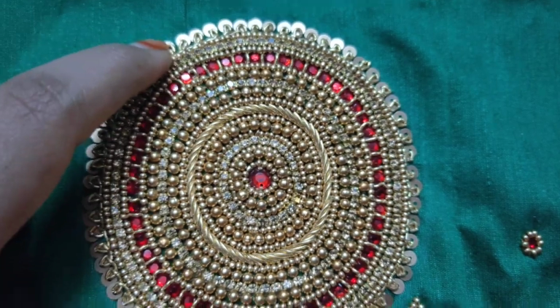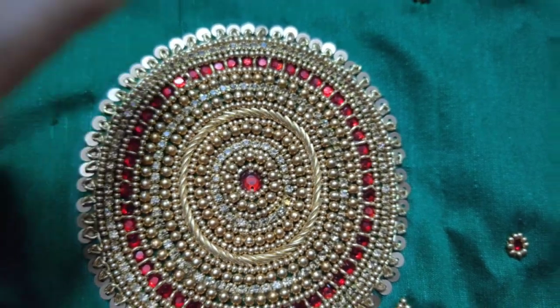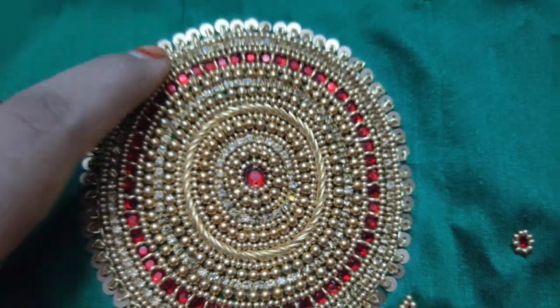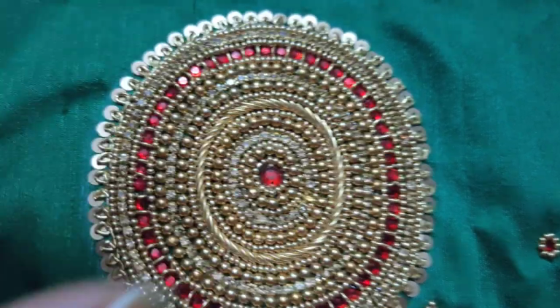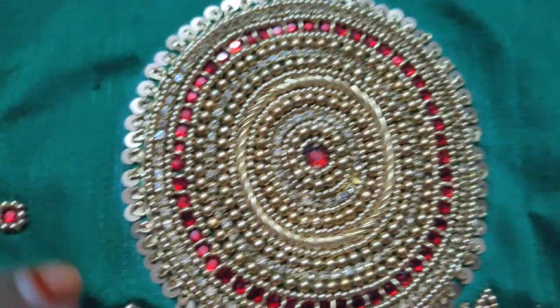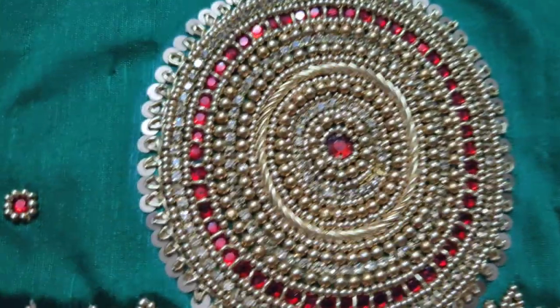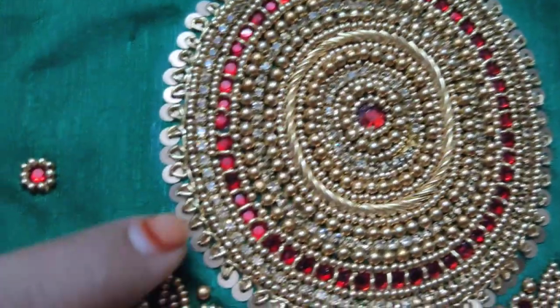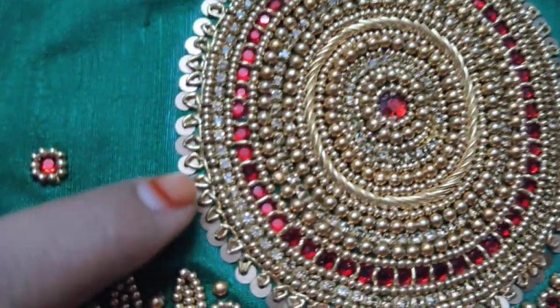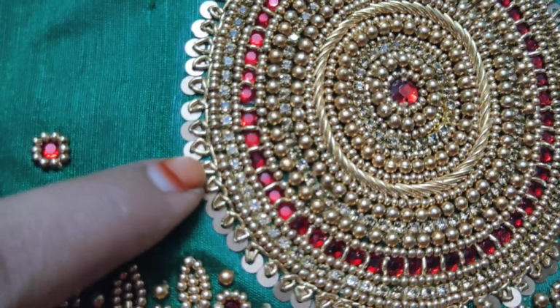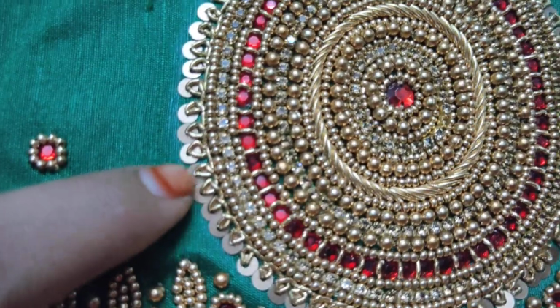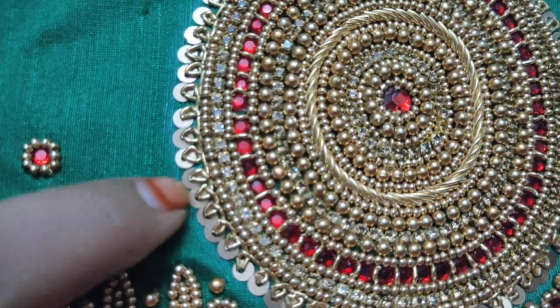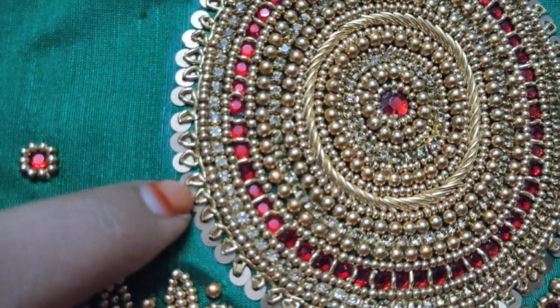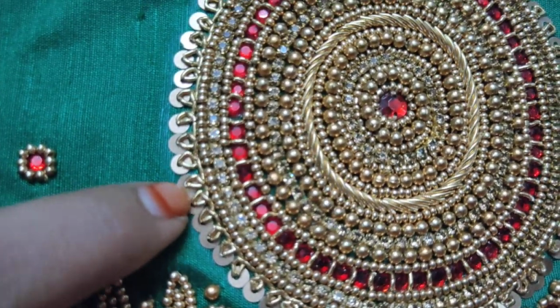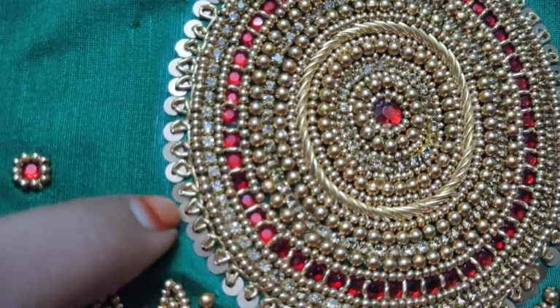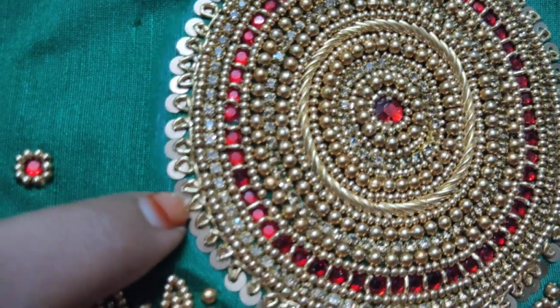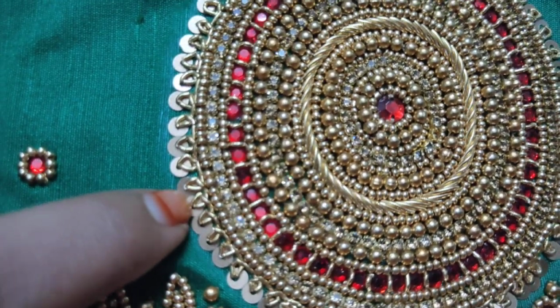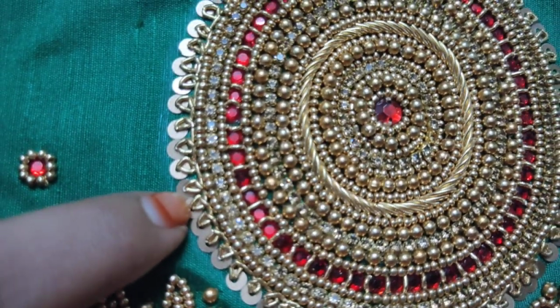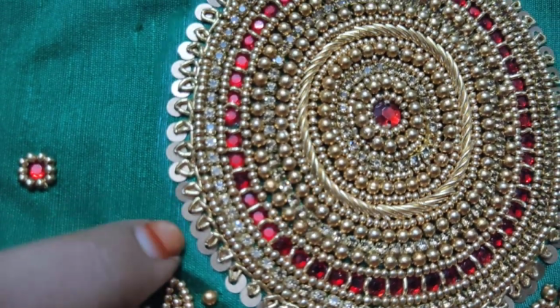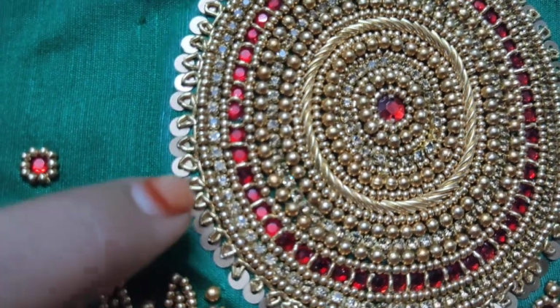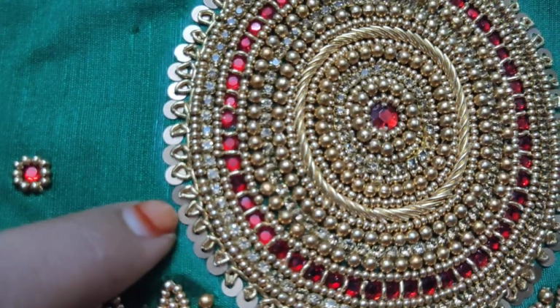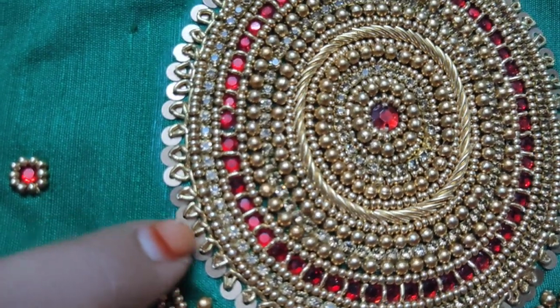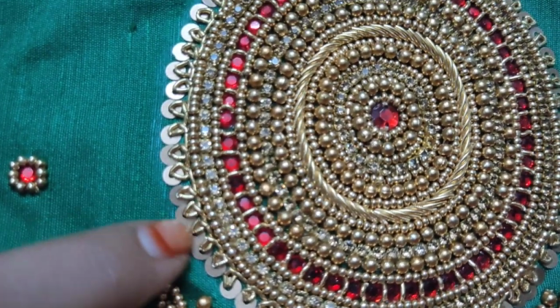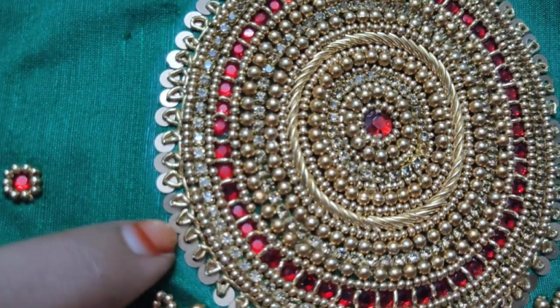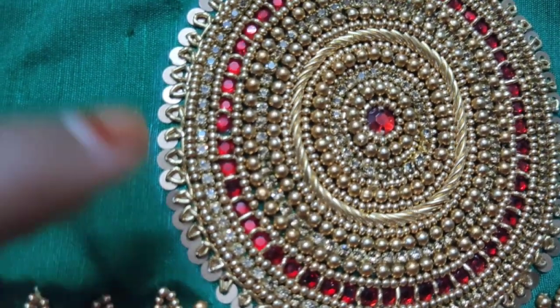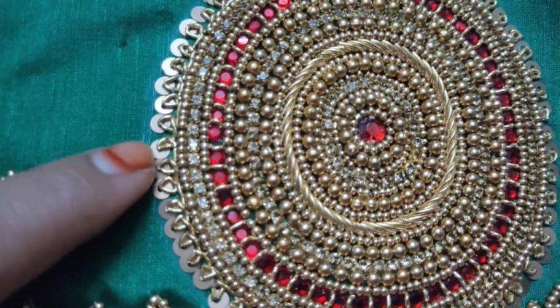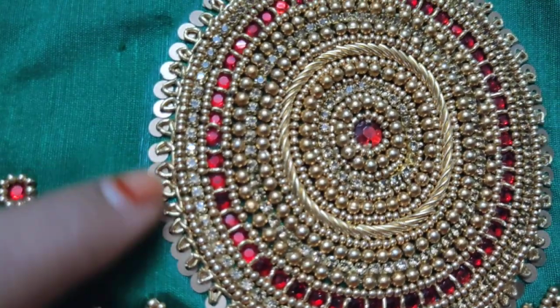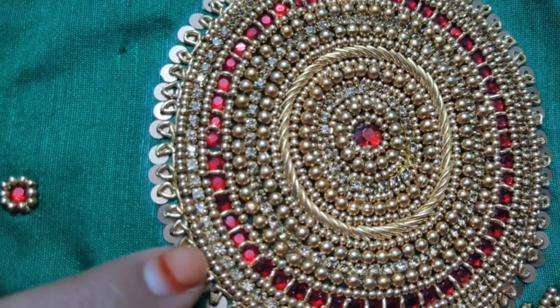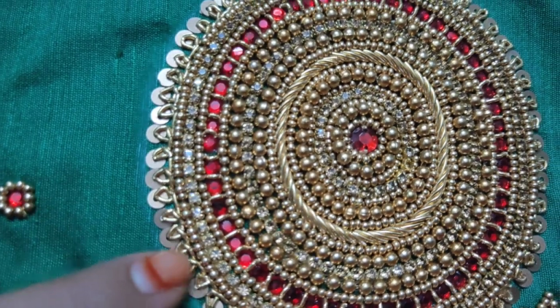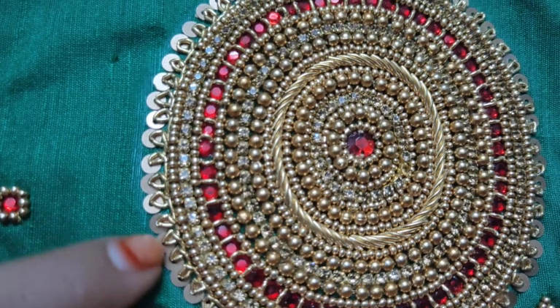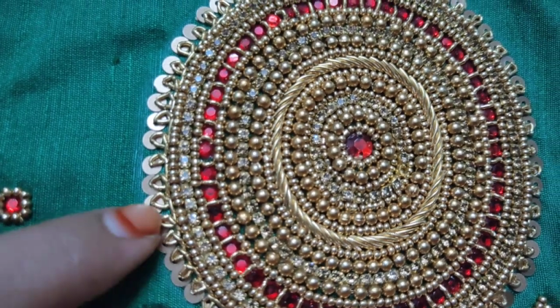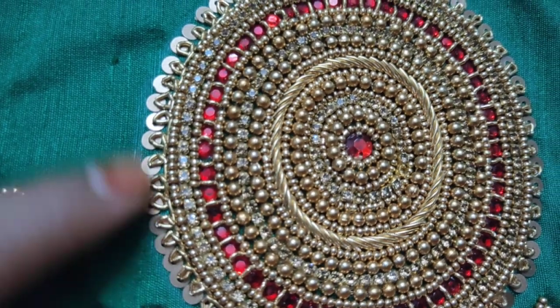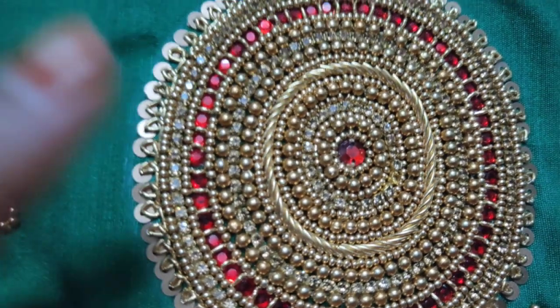This is a dull finish, and you will use a dull finish on this design.